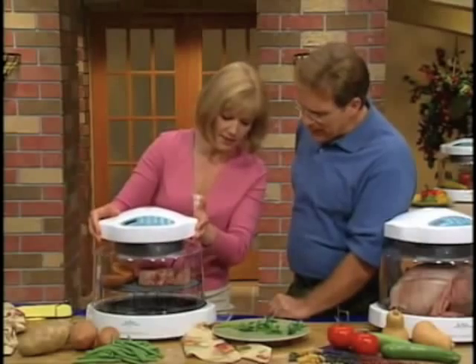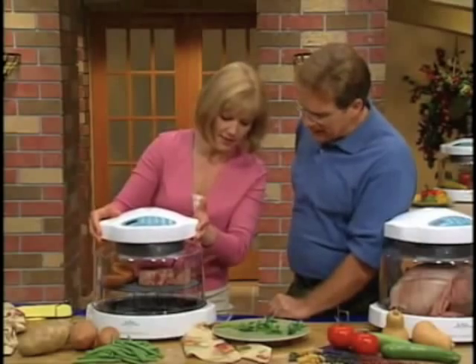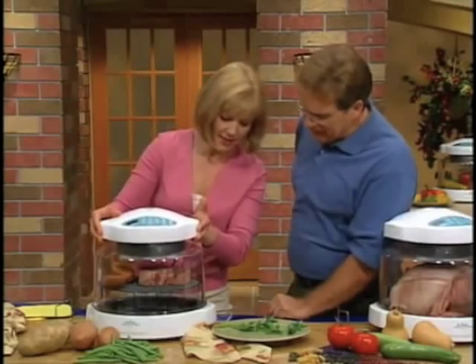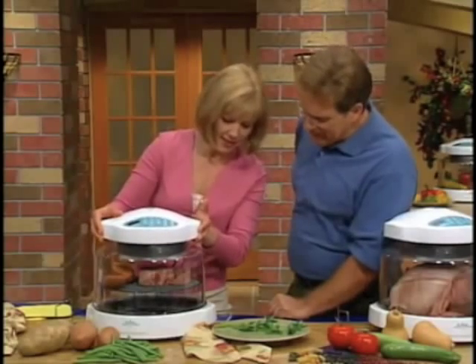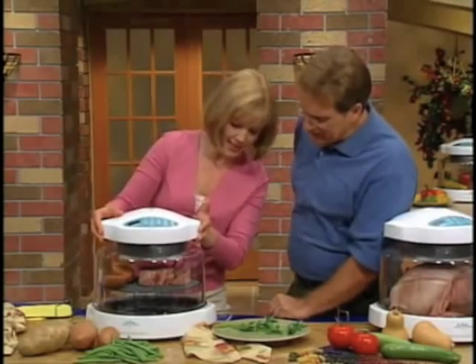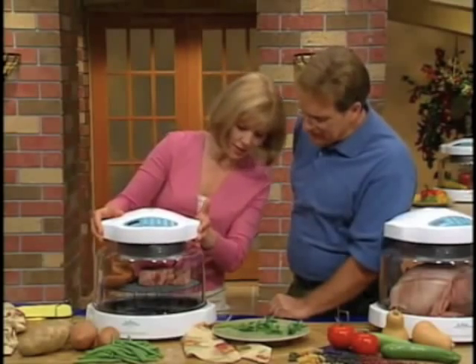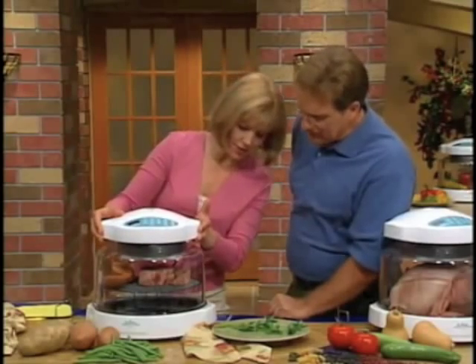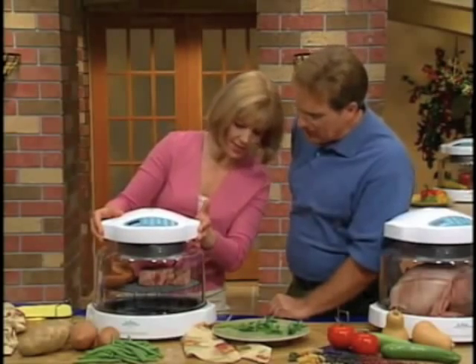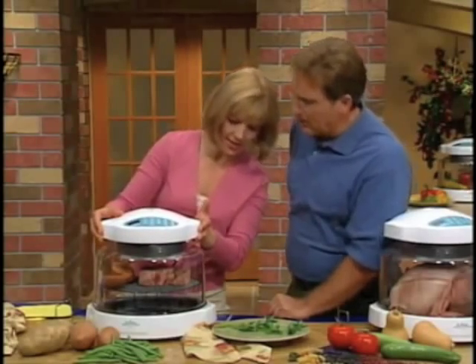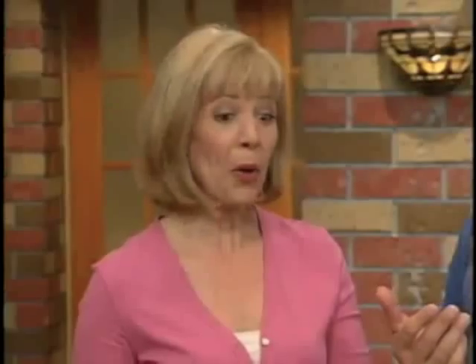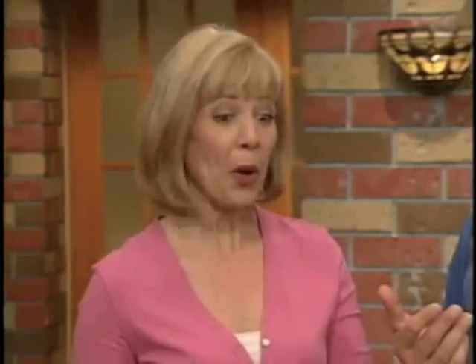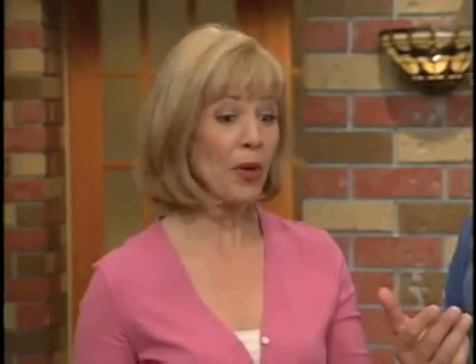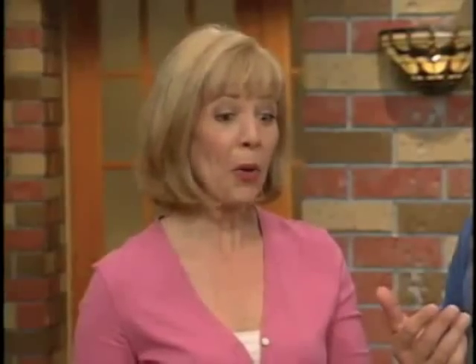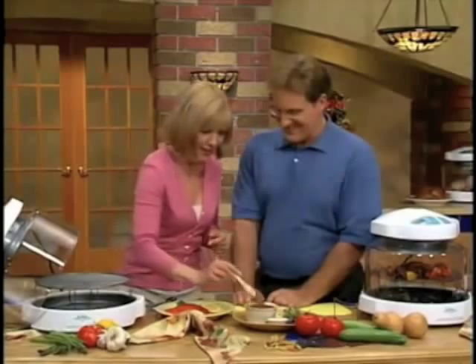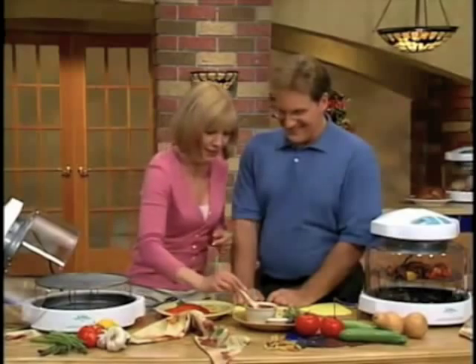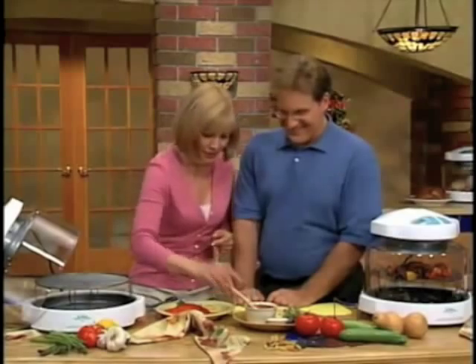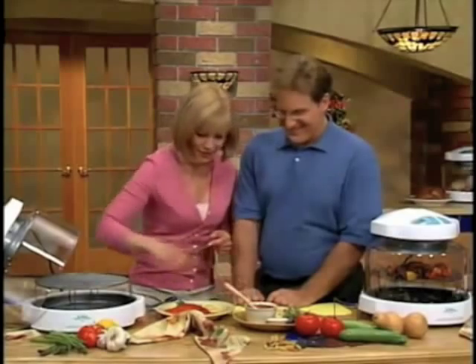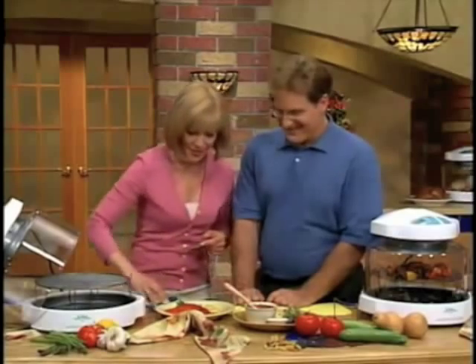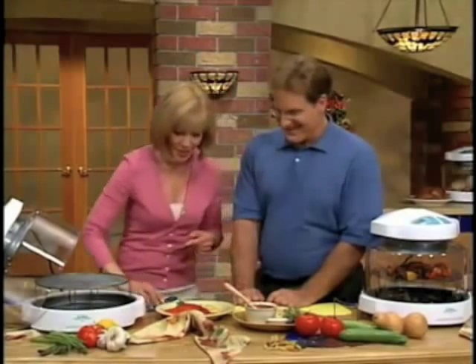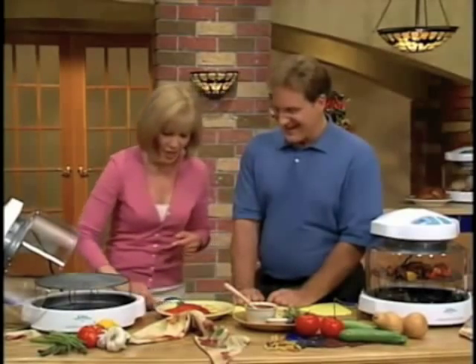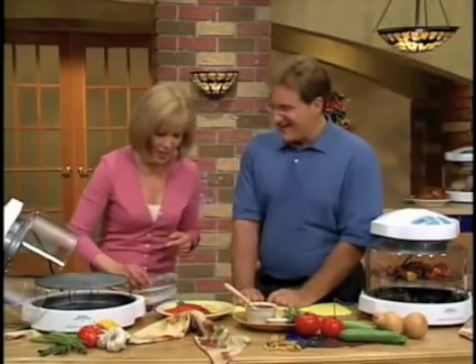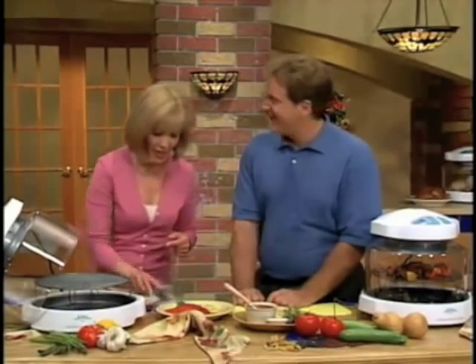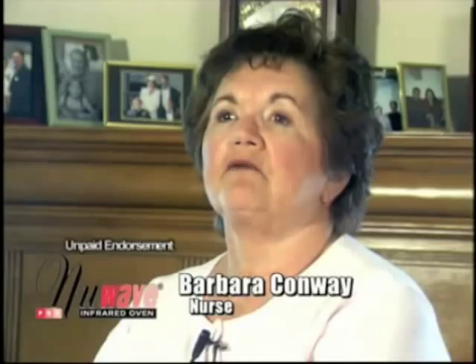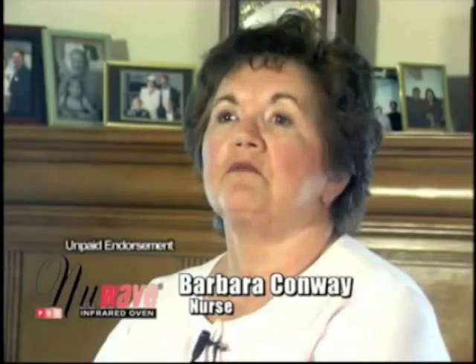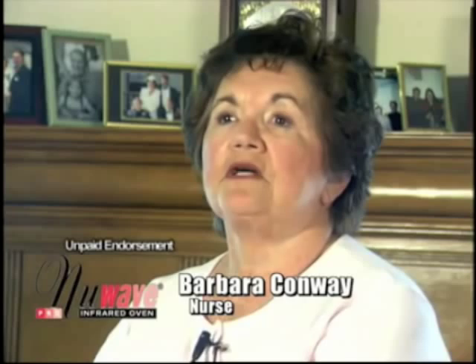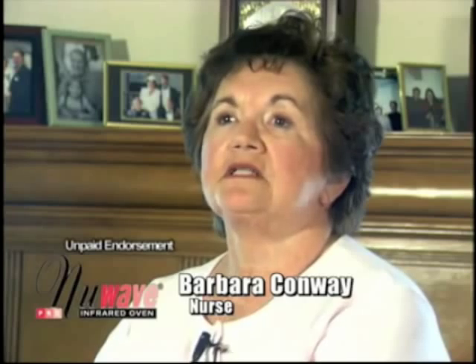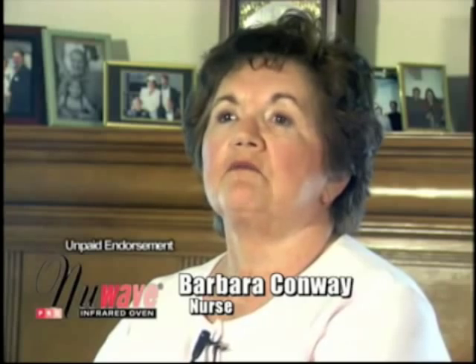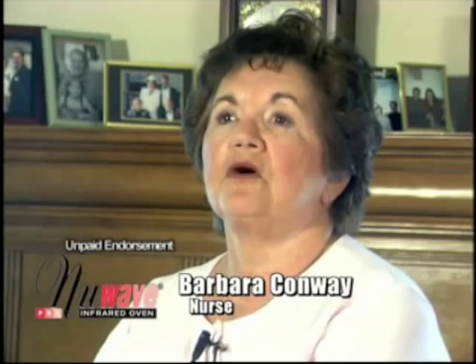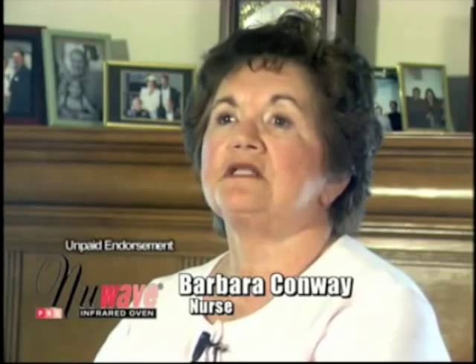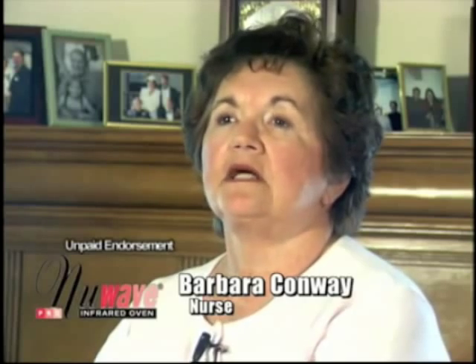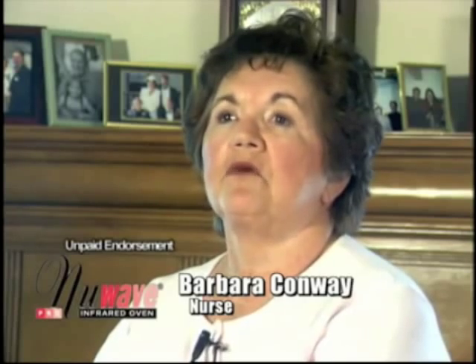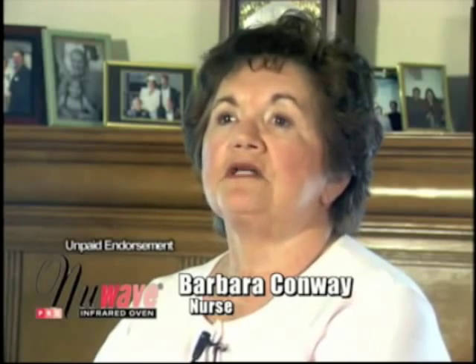A thick steak, too. Isn't that a gorgeous steak? Oh, you know this is gonna be good. They were moist, moist, moist.